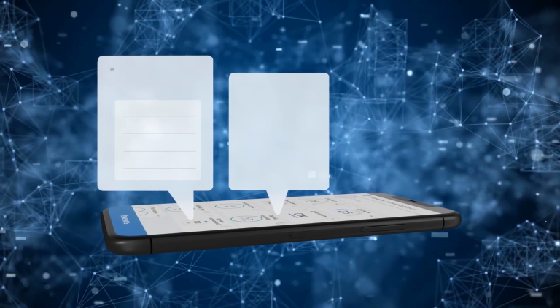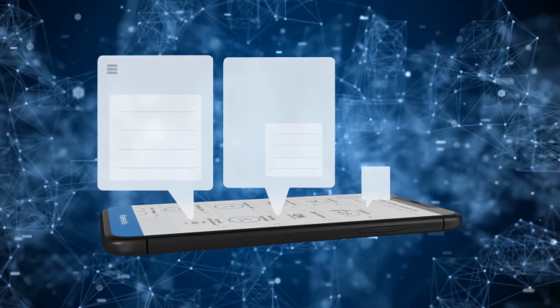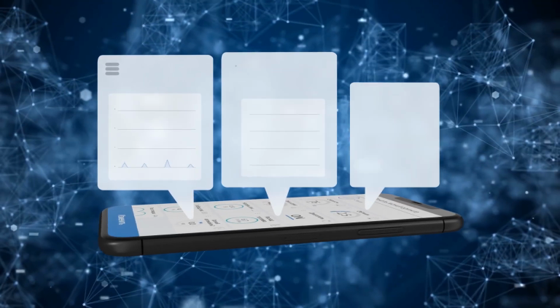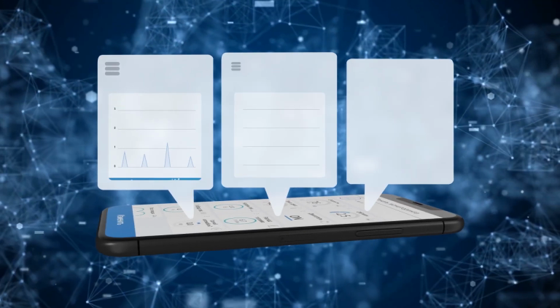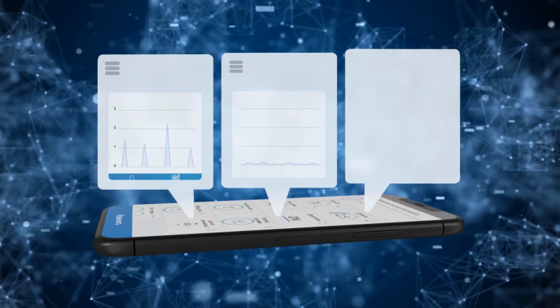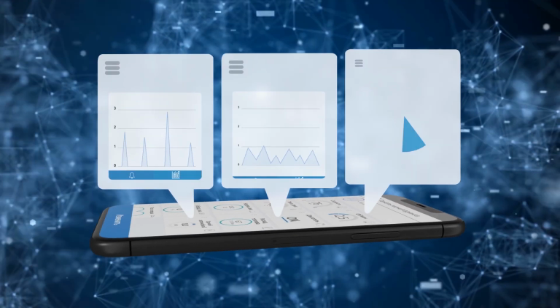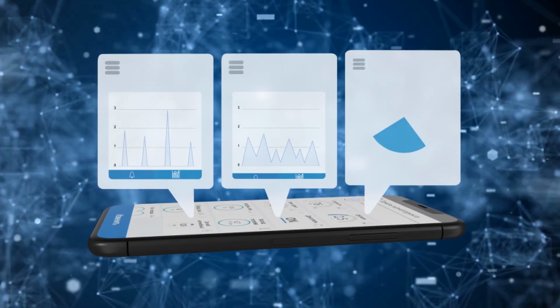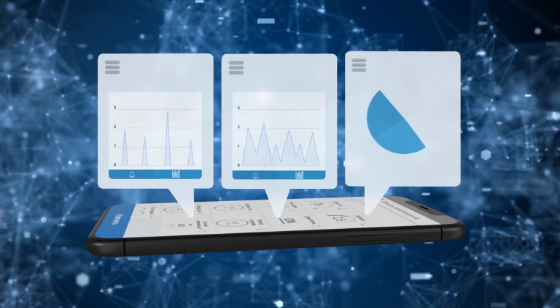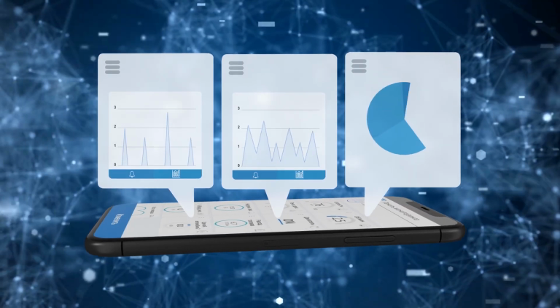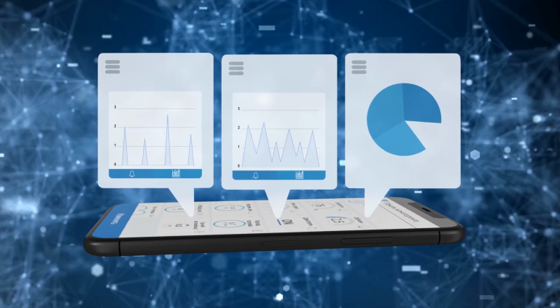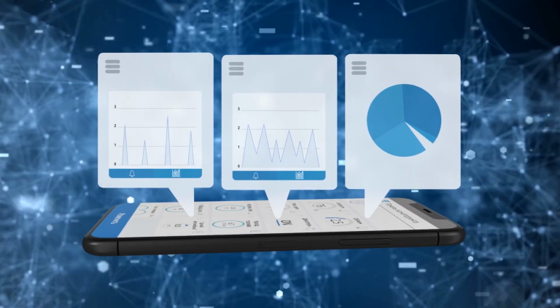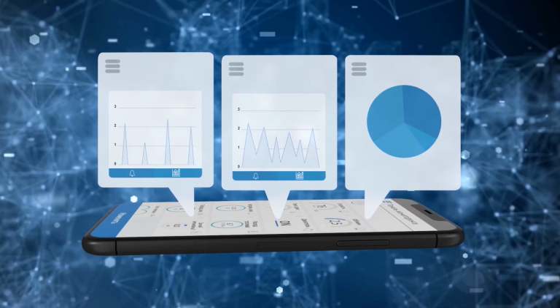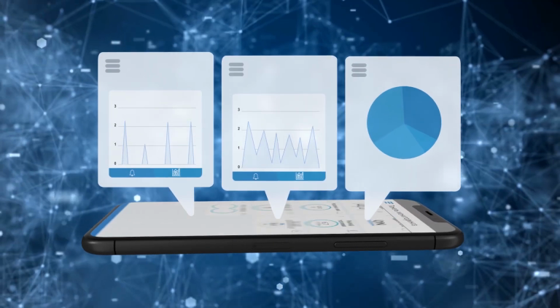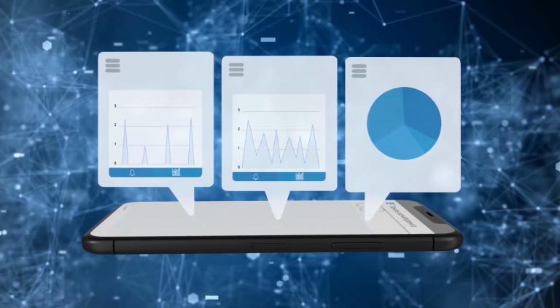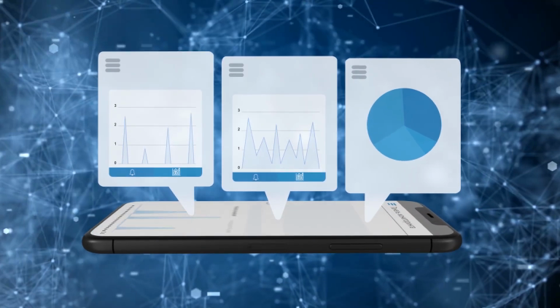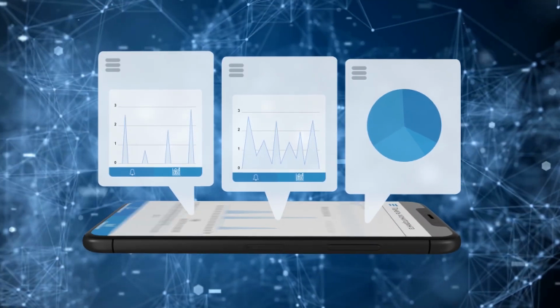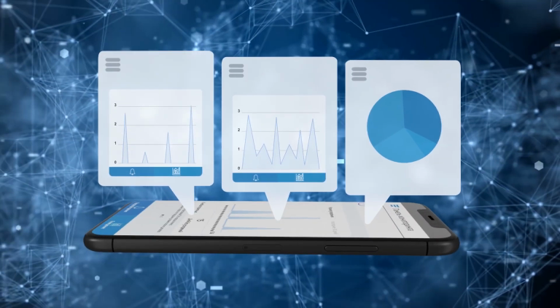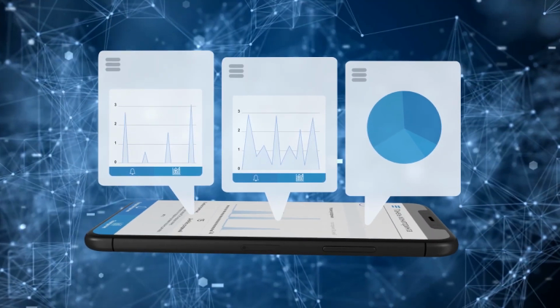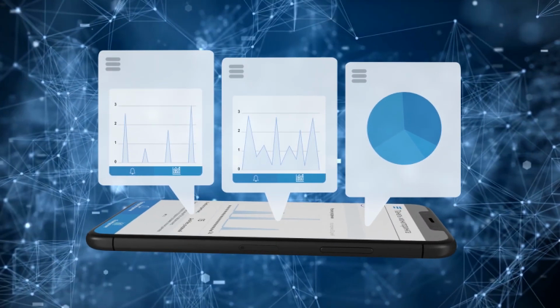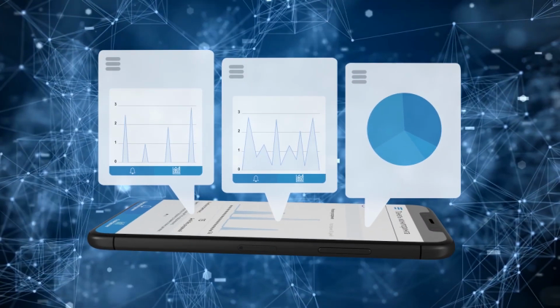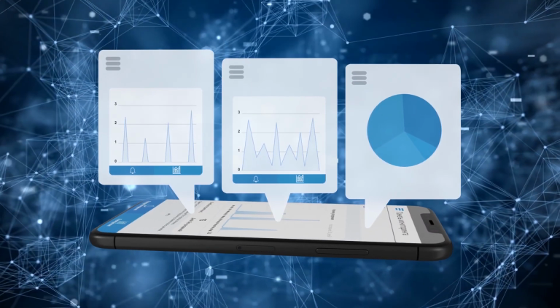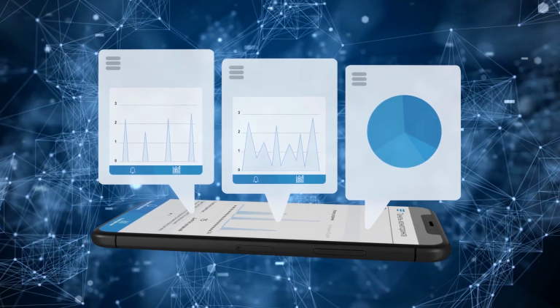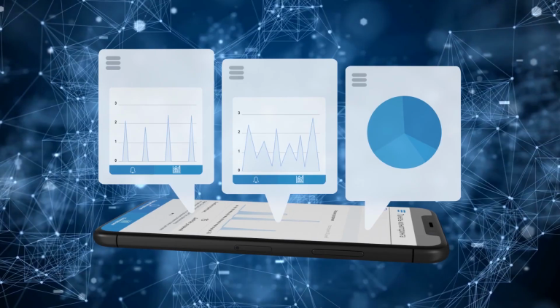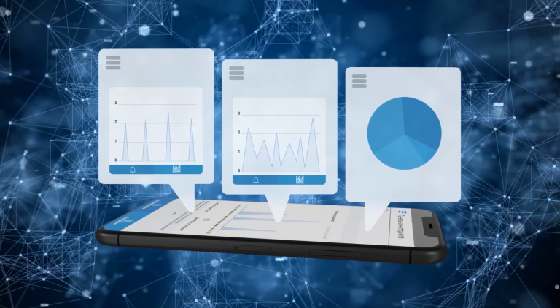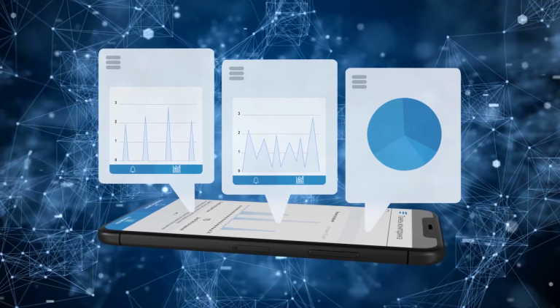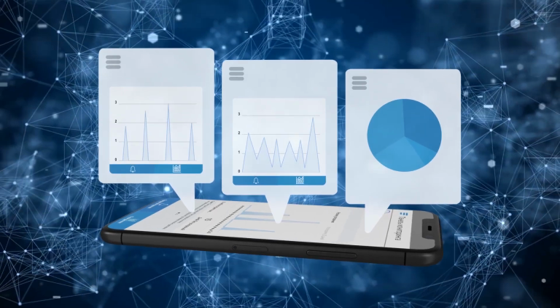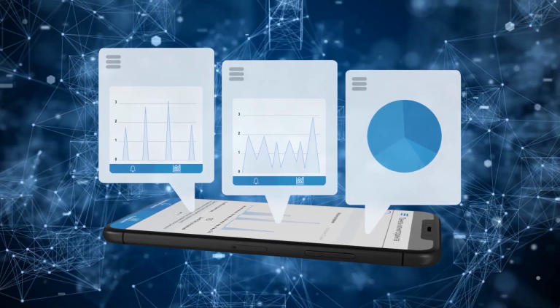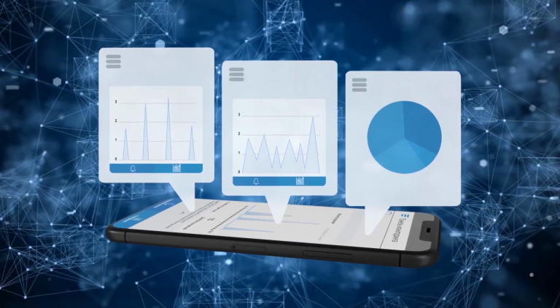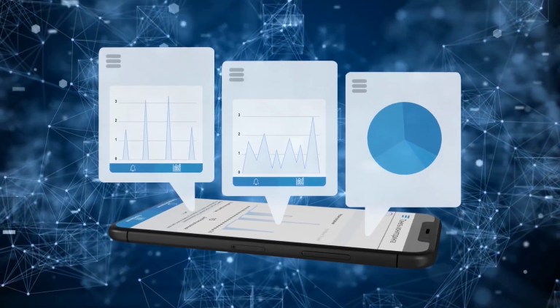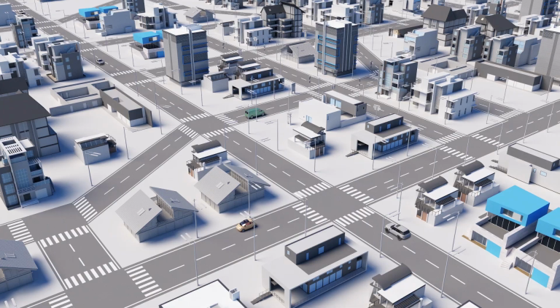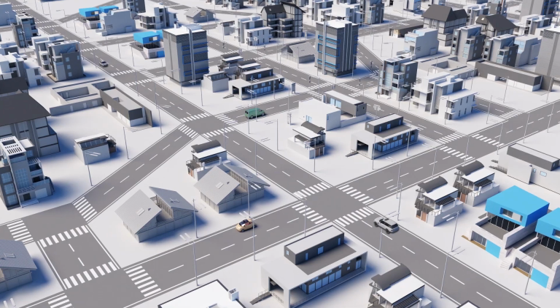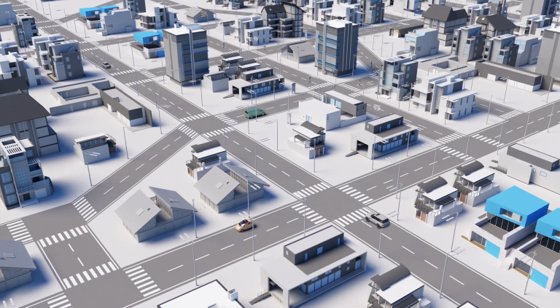BeConnected is able to assess the quality of driving and to report violations during dangerous maneuvers.